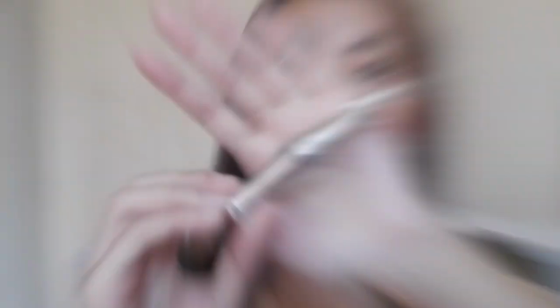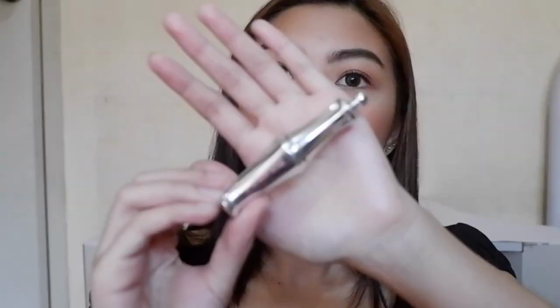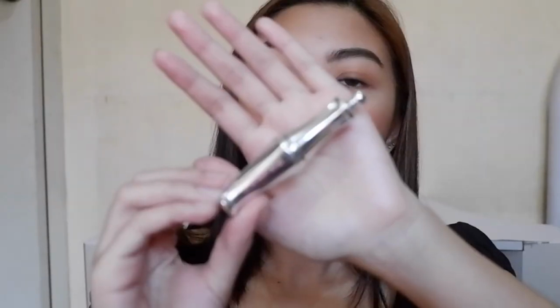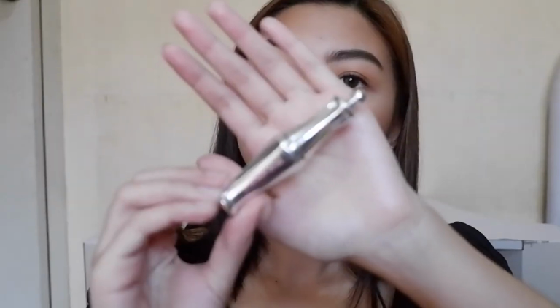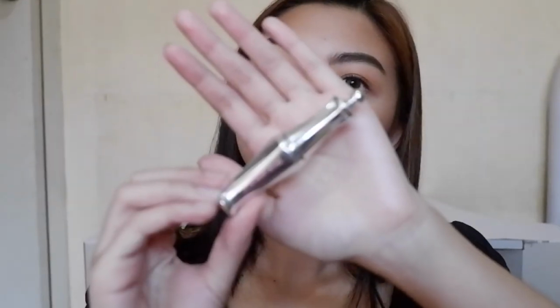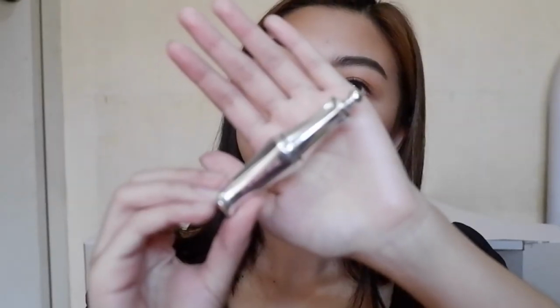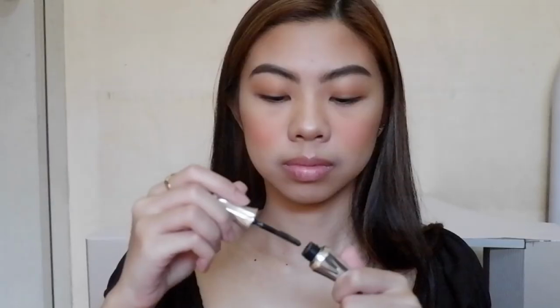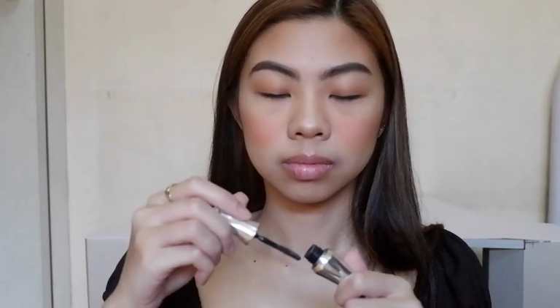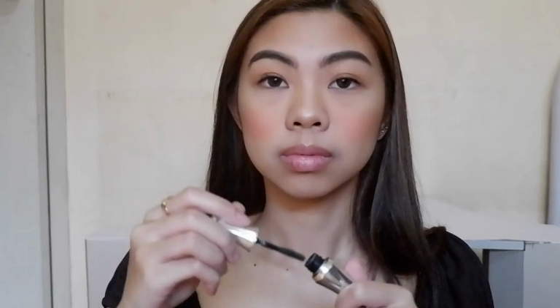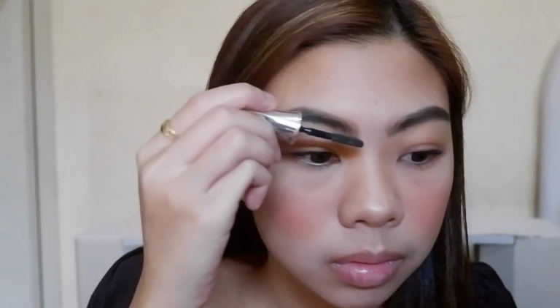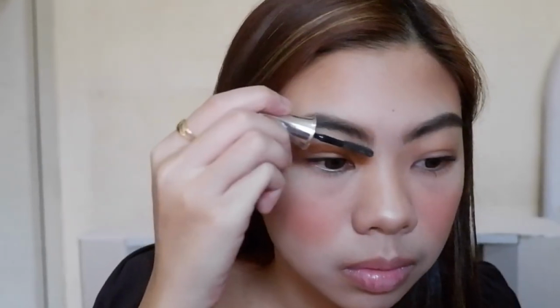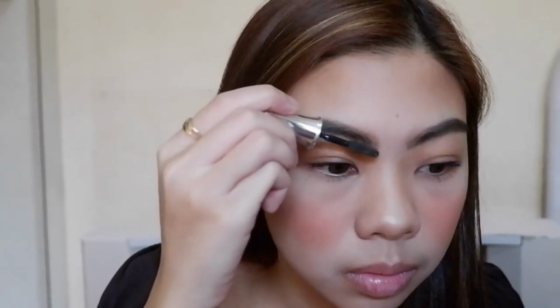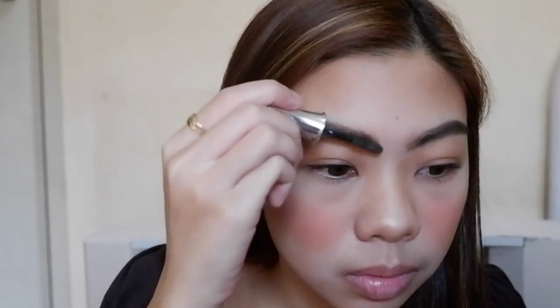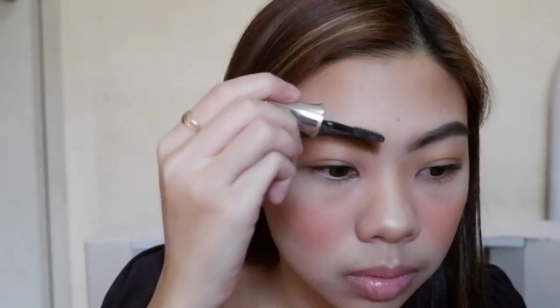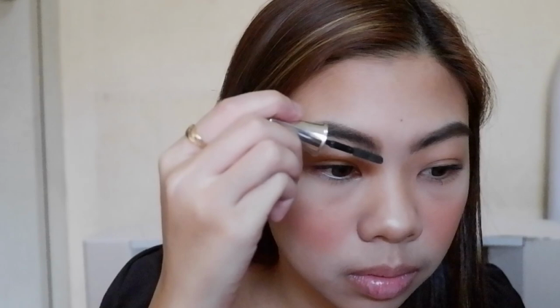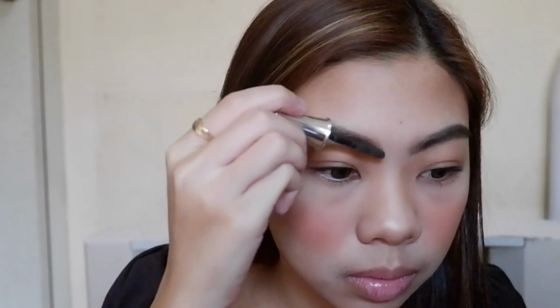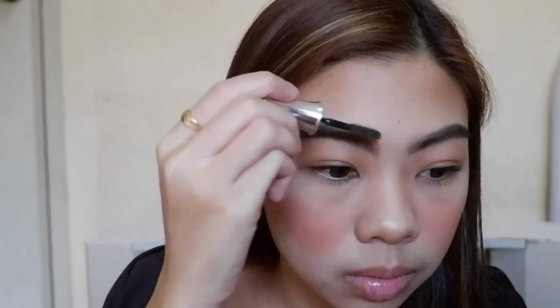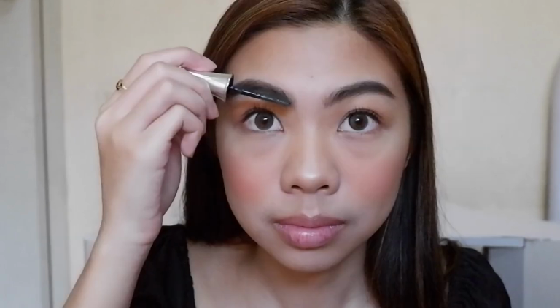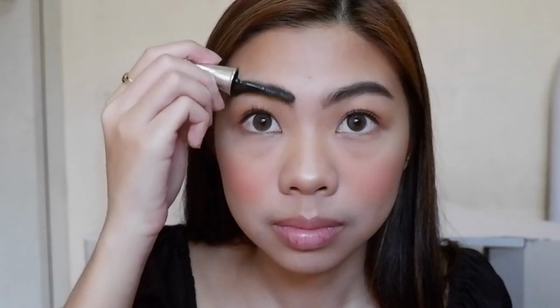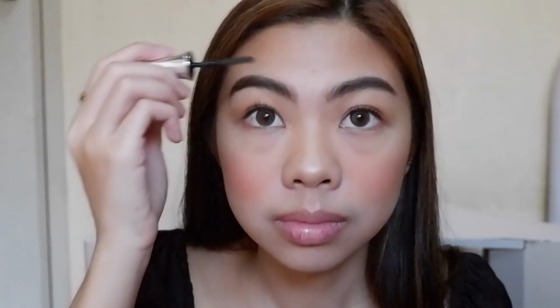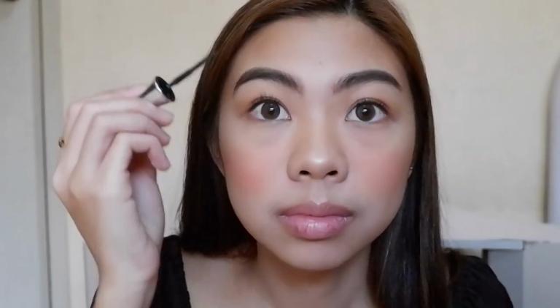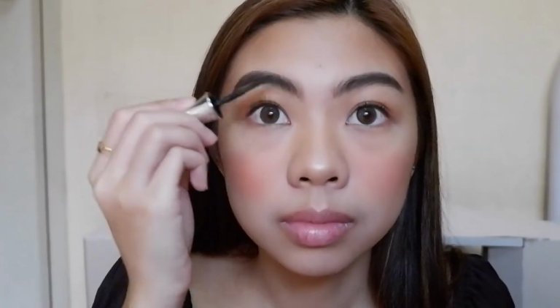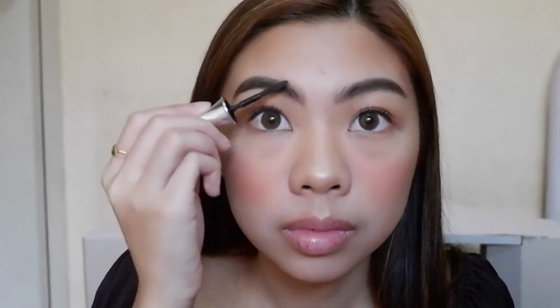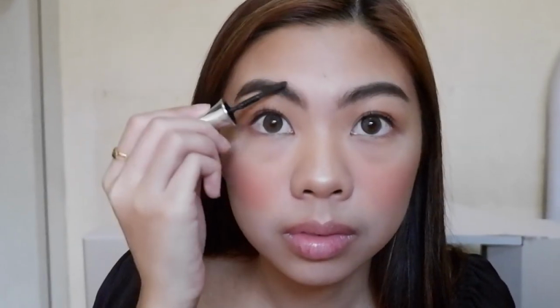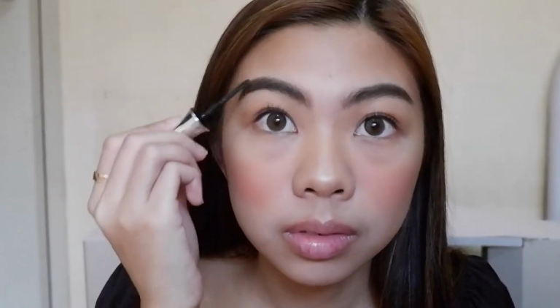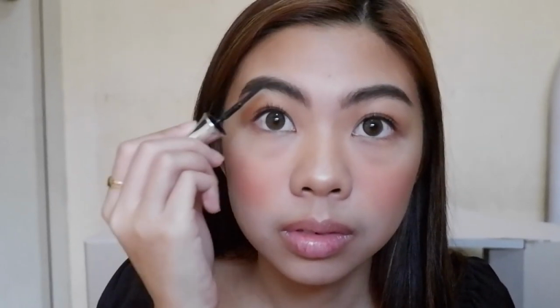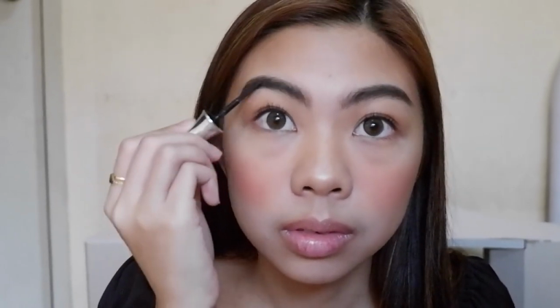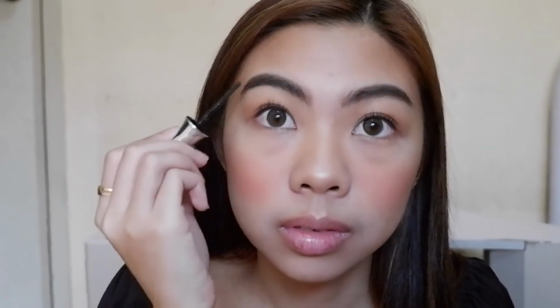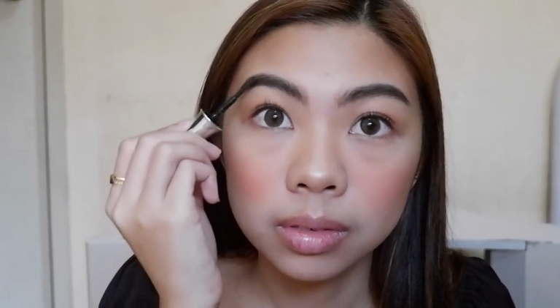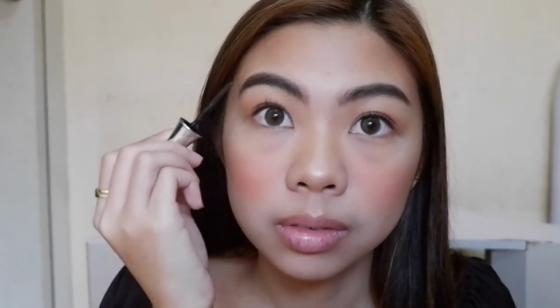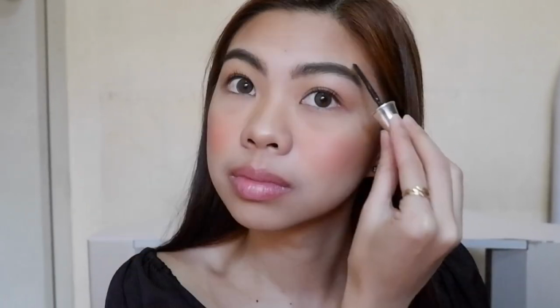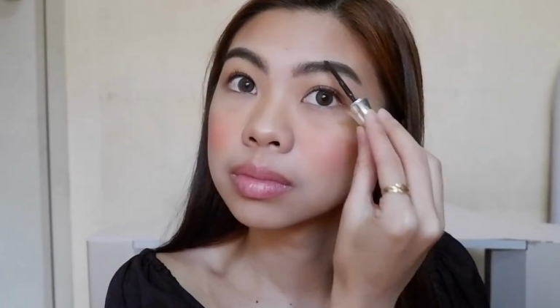I will be using this Benefit Brow Gel to keep my brows in place and to create a fuller and more natural looking brows.